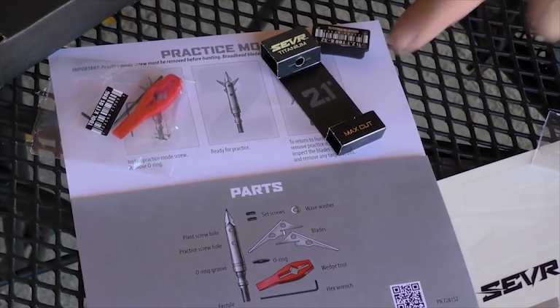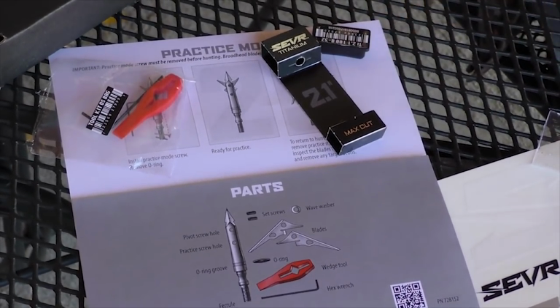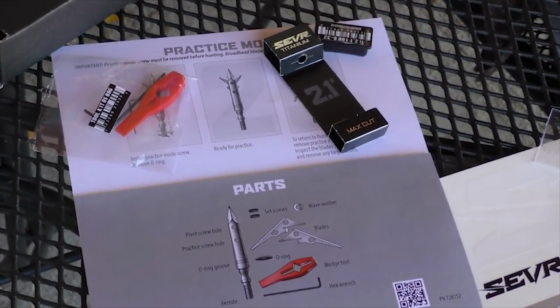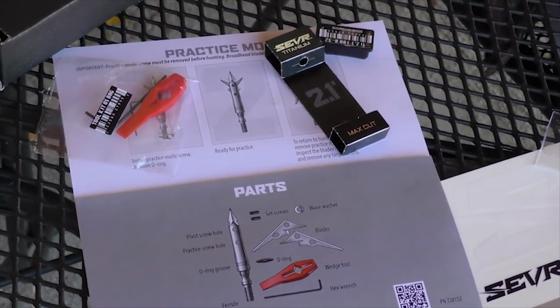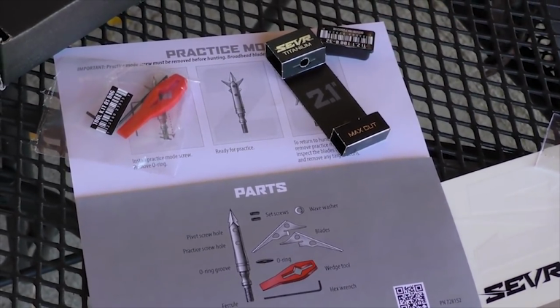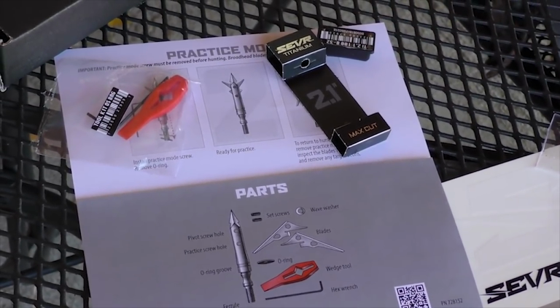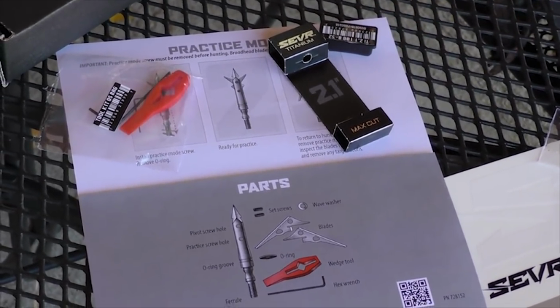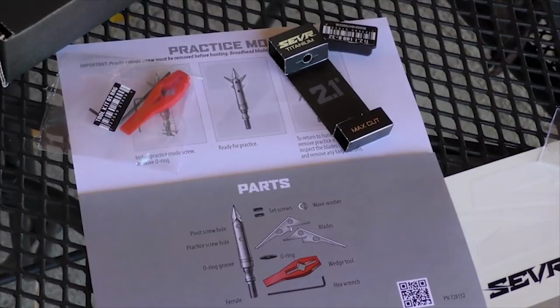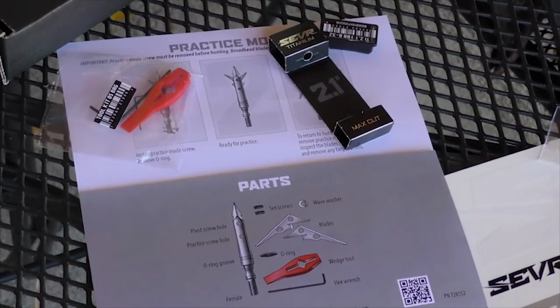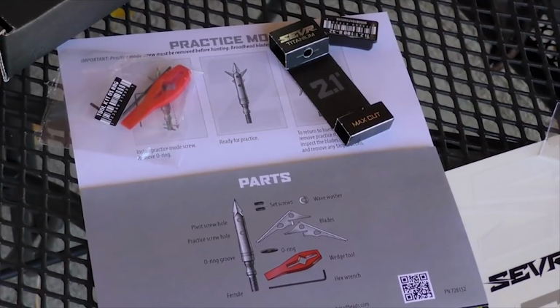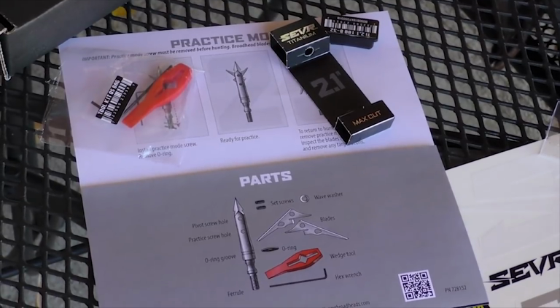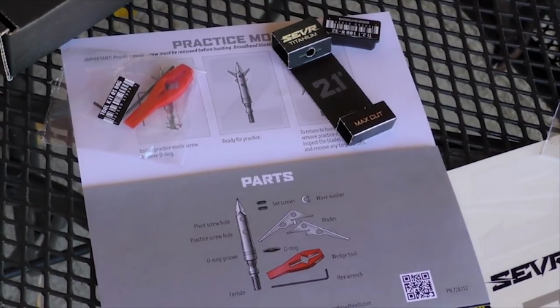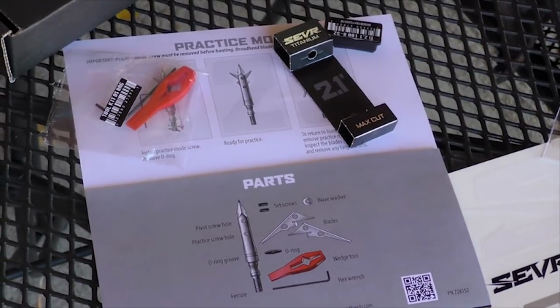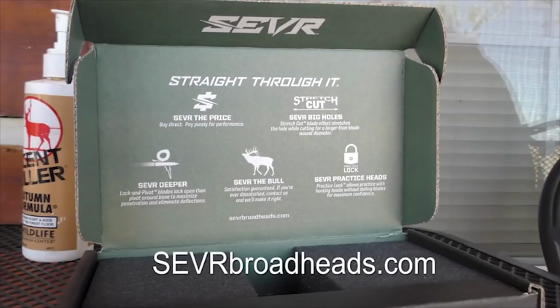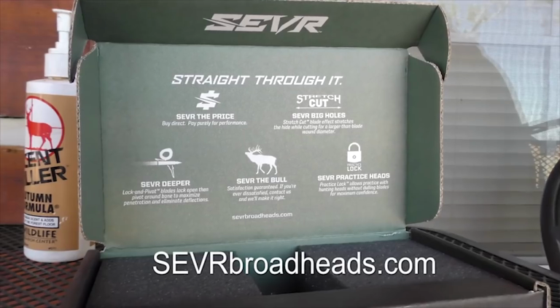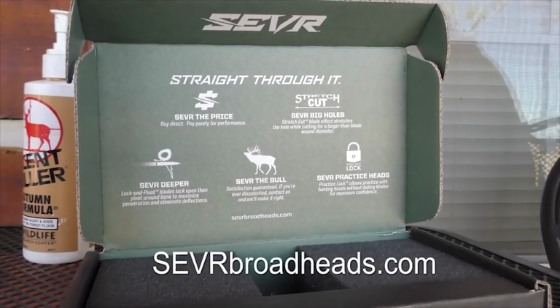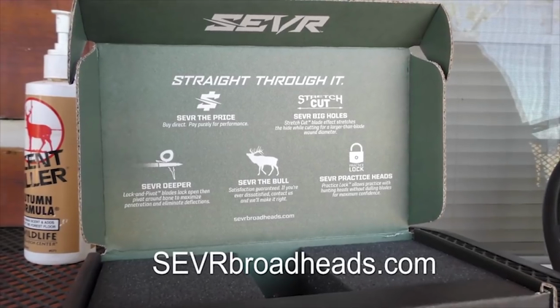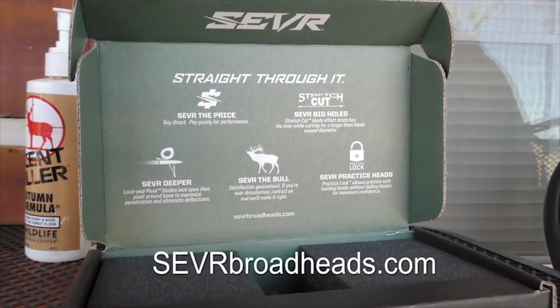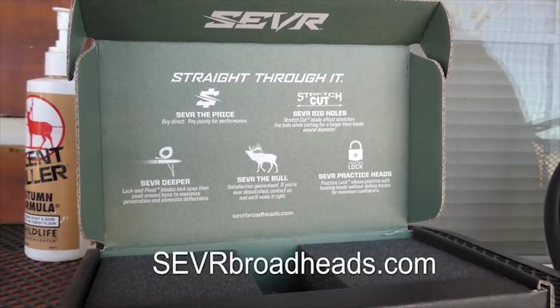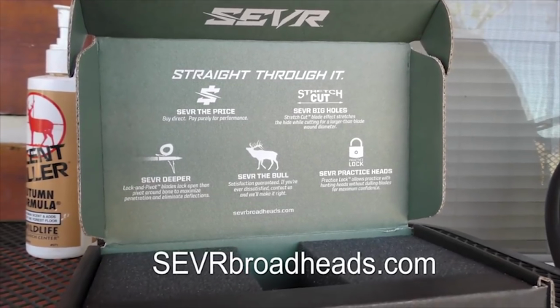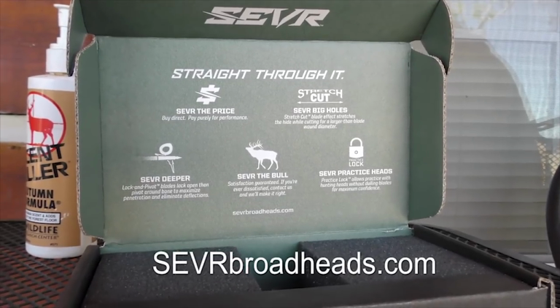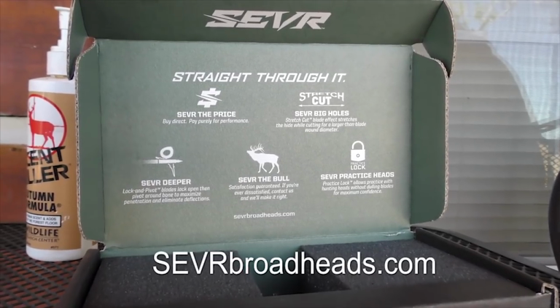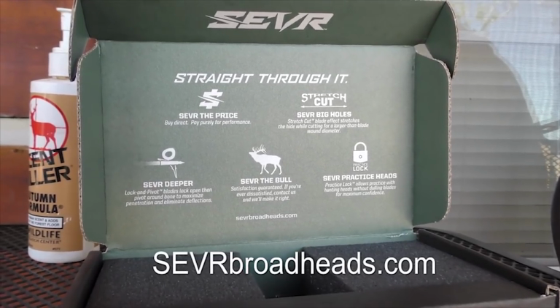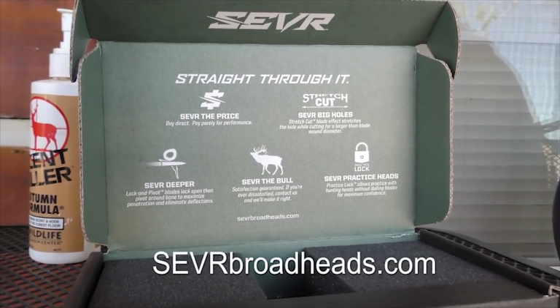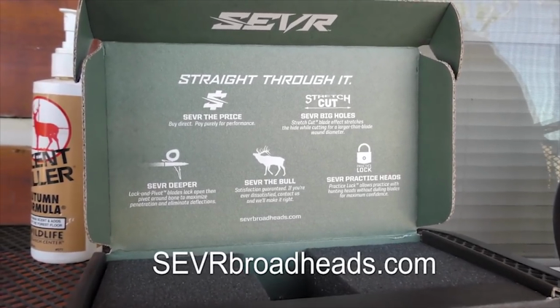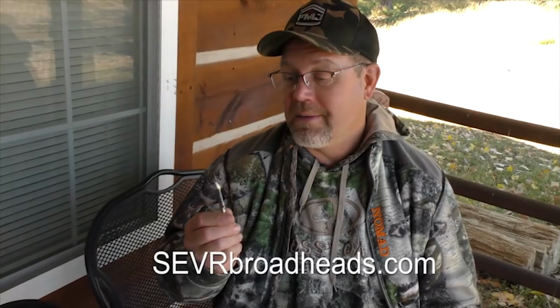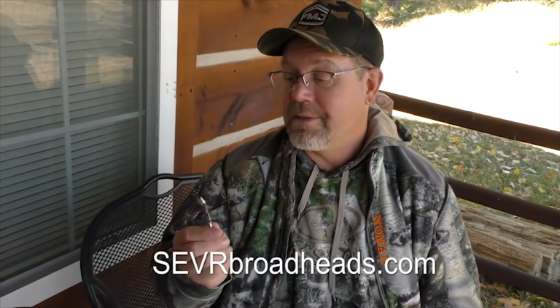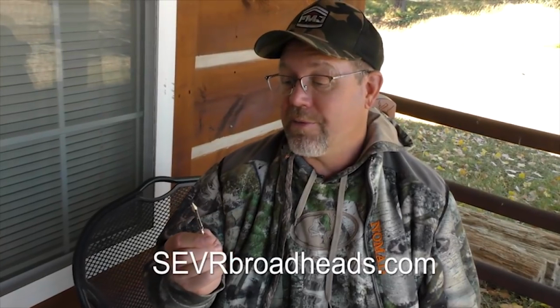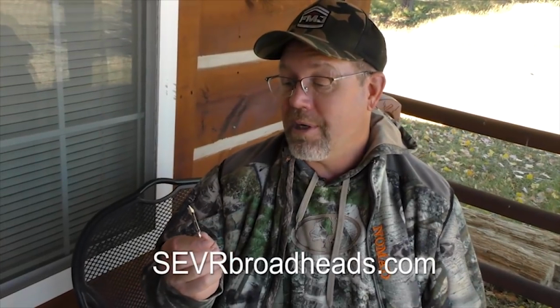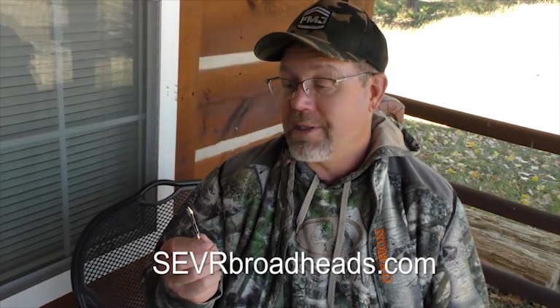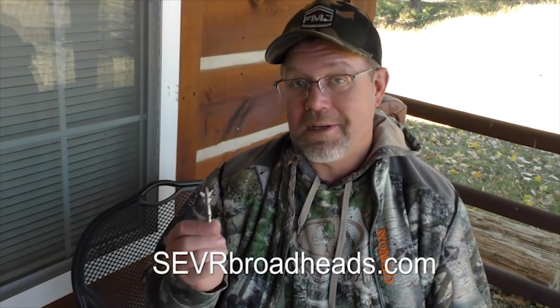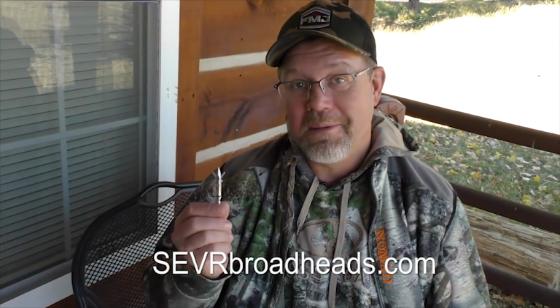2.1 inch cut, titanium Sever. If you haven't checked them out, severbroadheads.com.